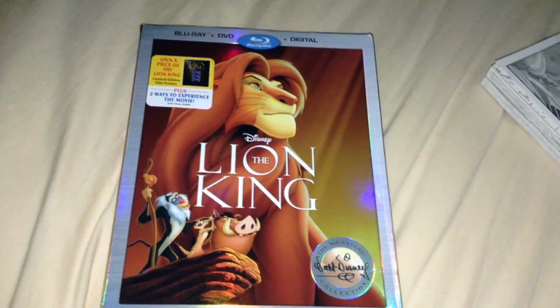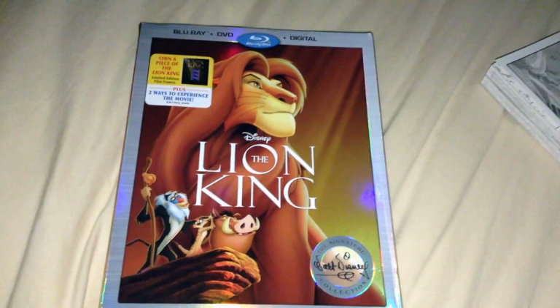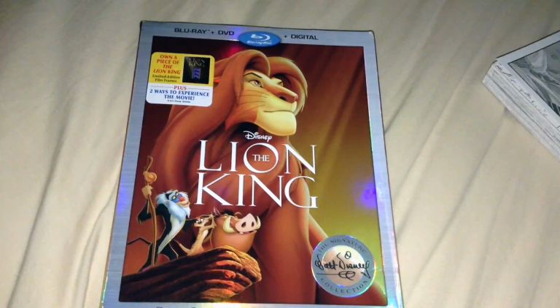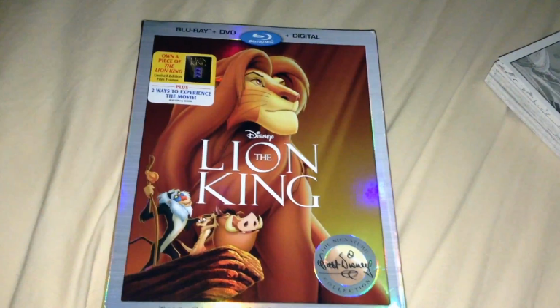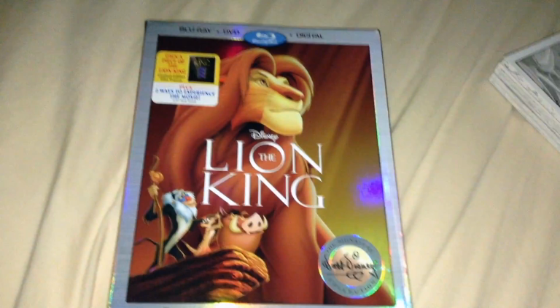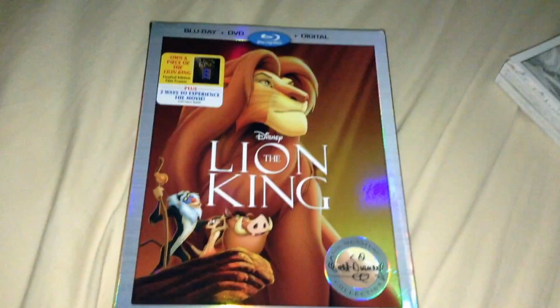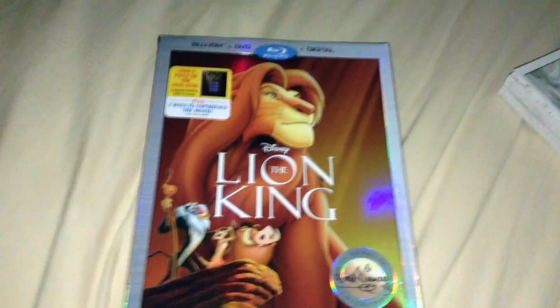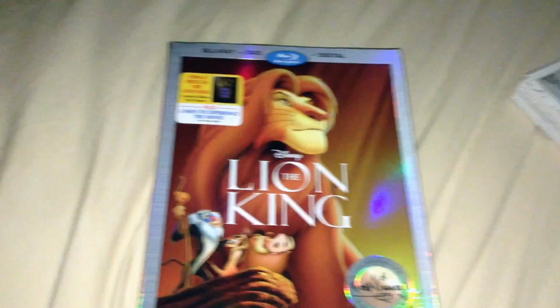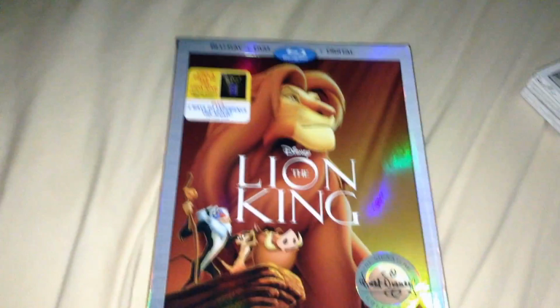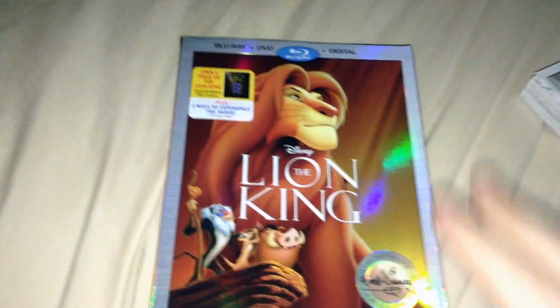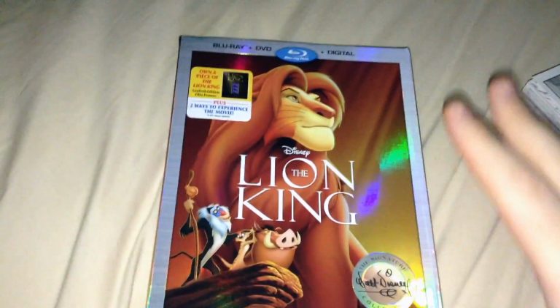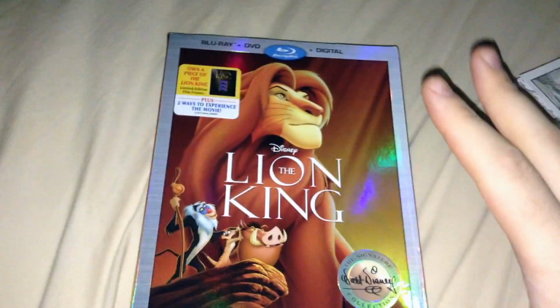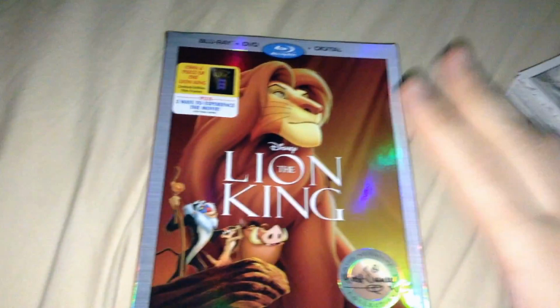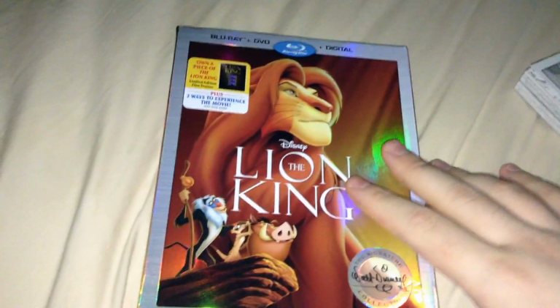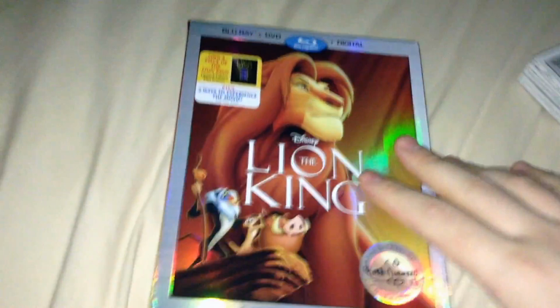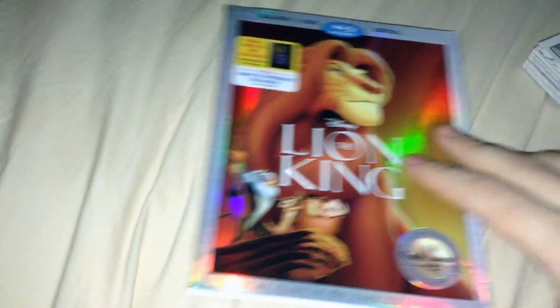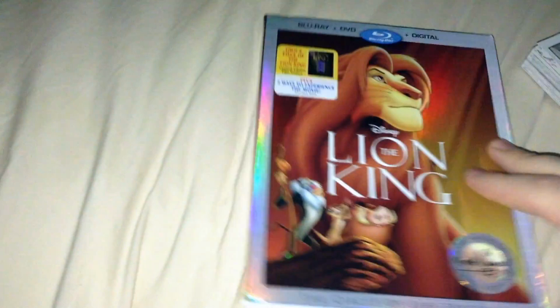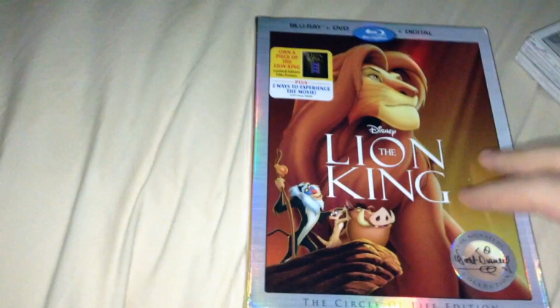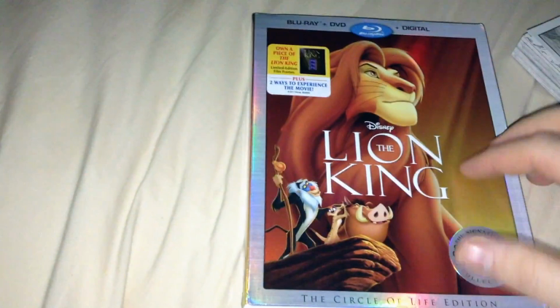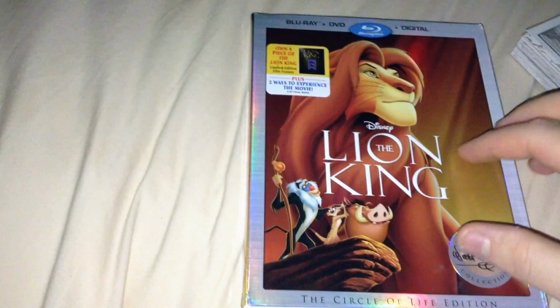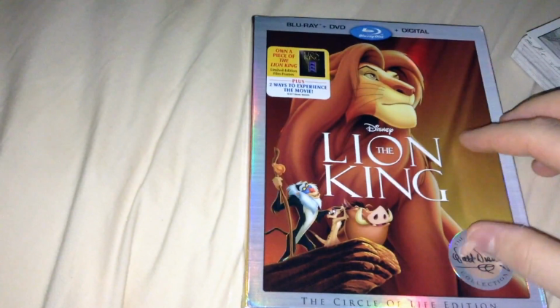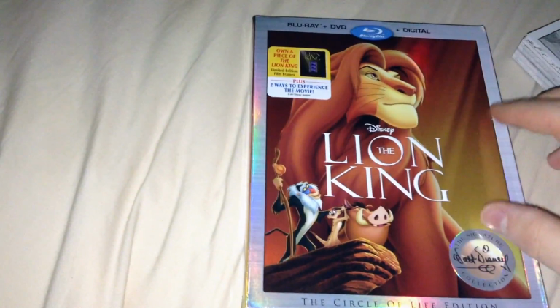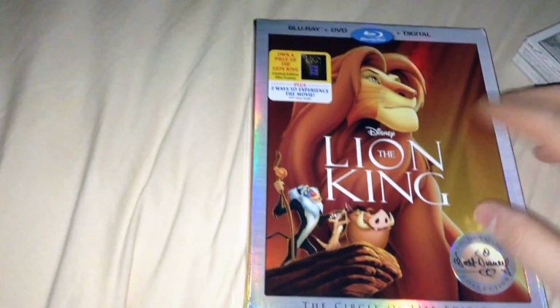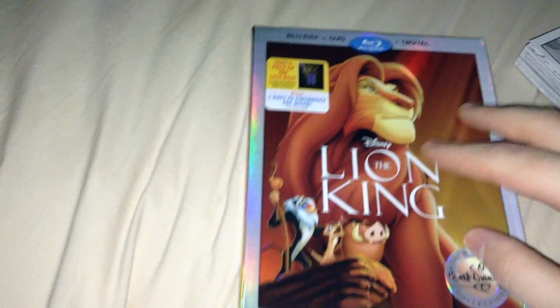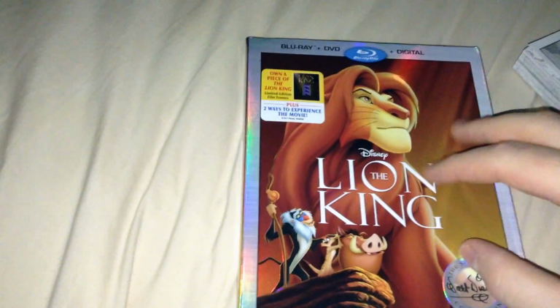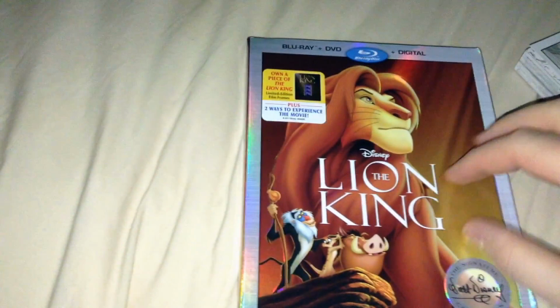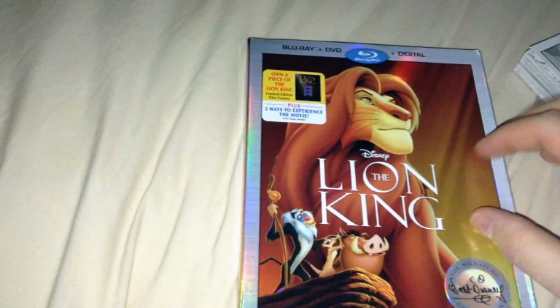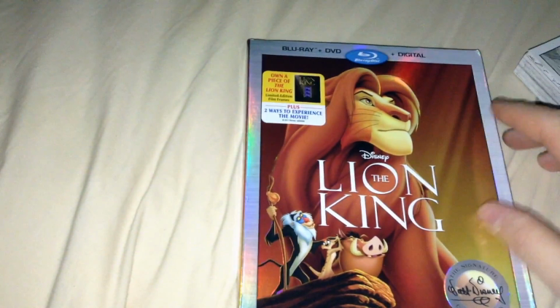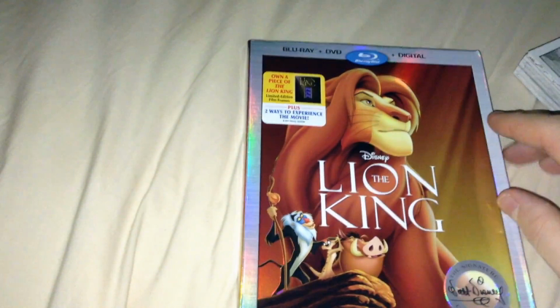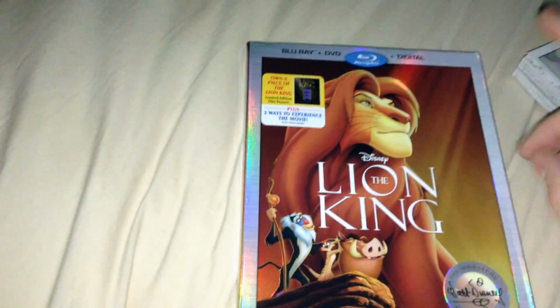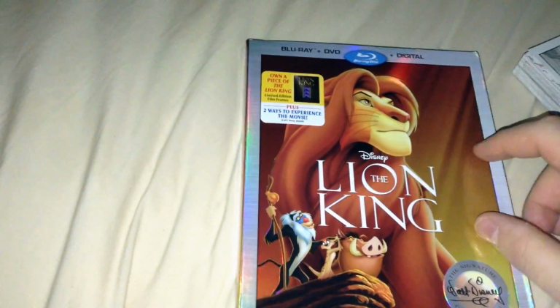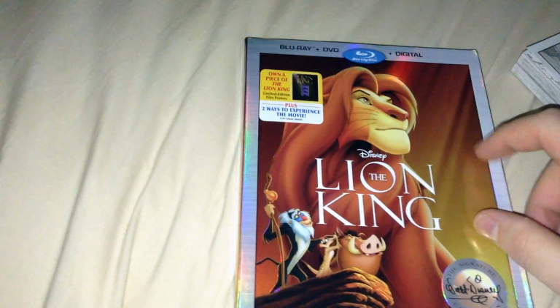Alright, hi people, it's Shakes here, and I'm here to do an unboxing video today of The Lion King Blu-ray DVD and Digital HD Combo Pack.